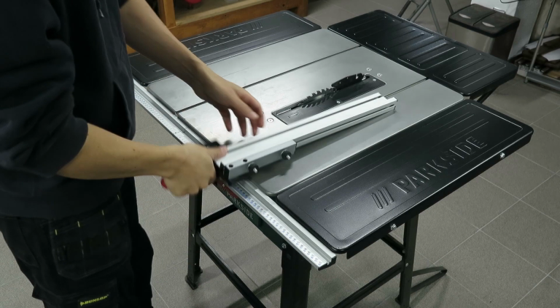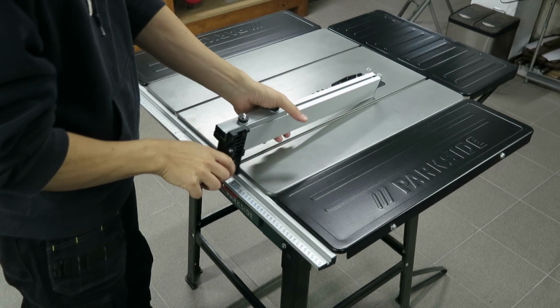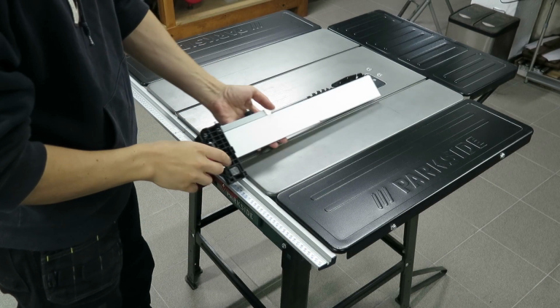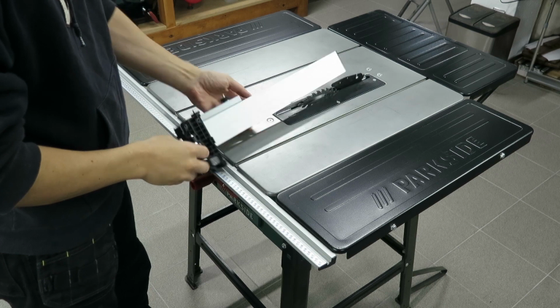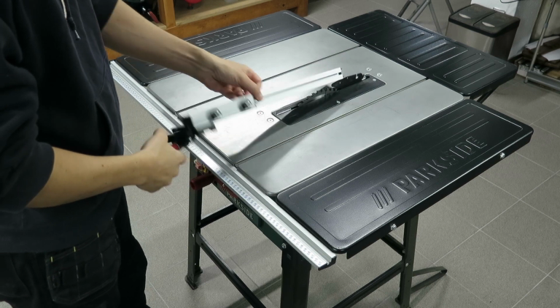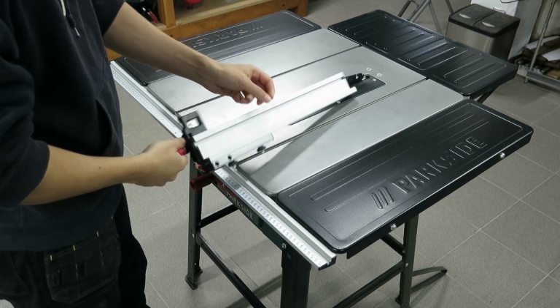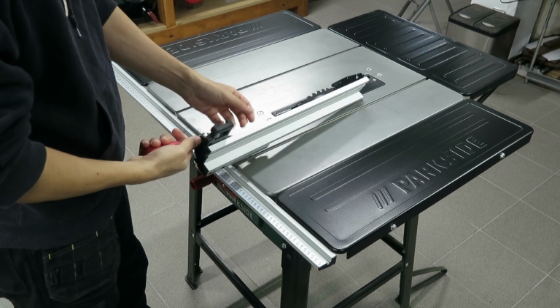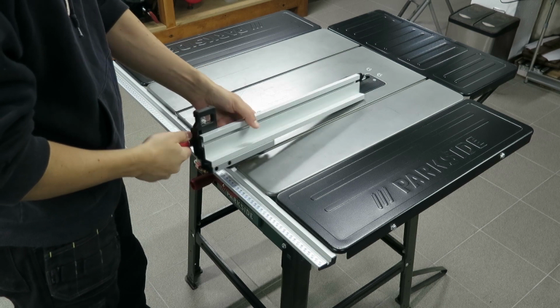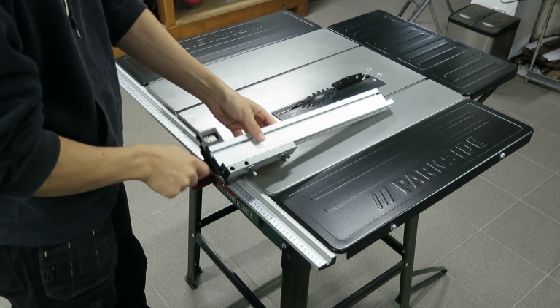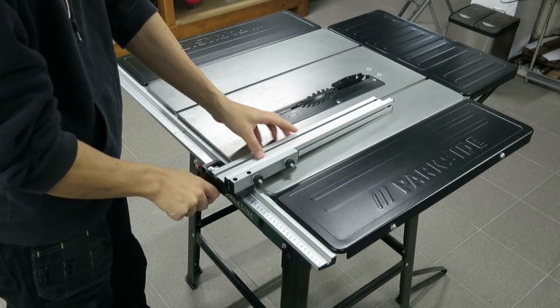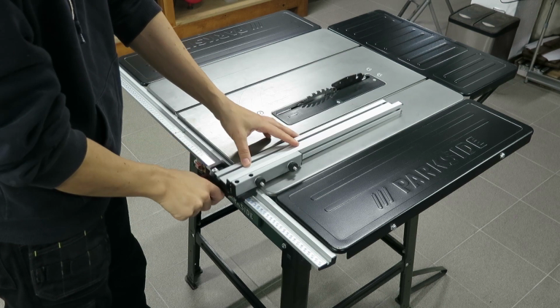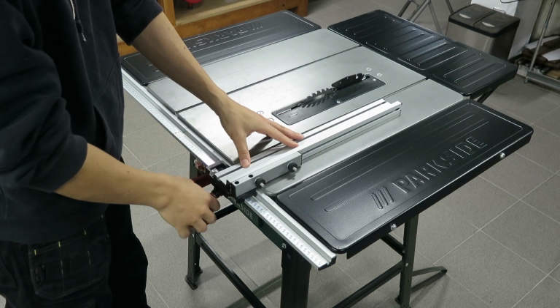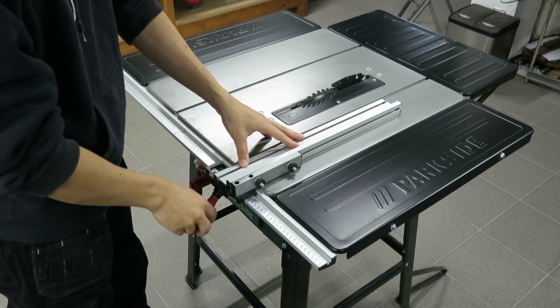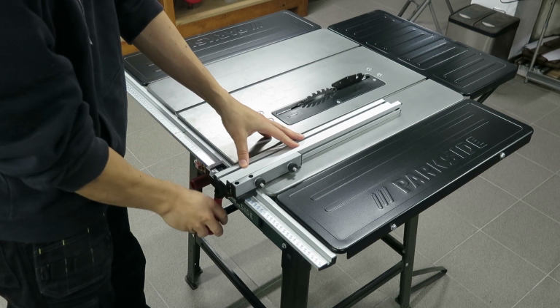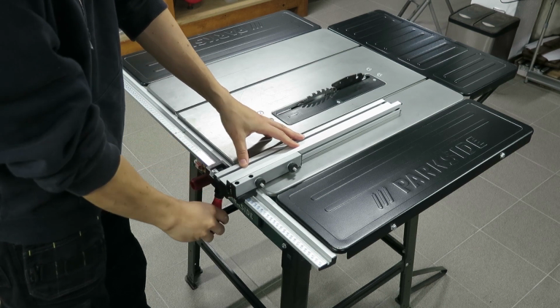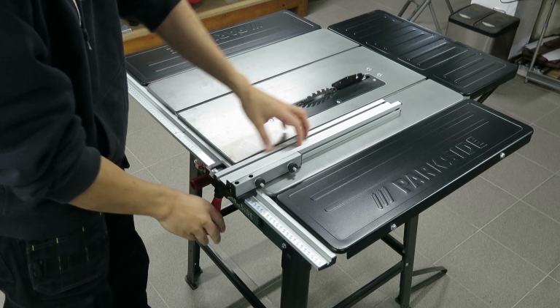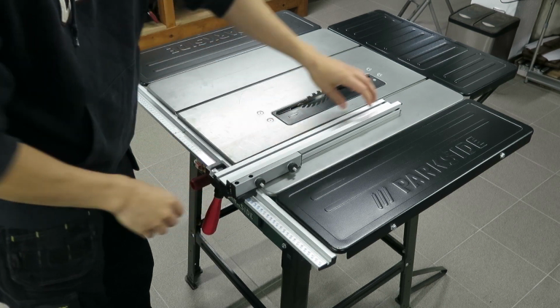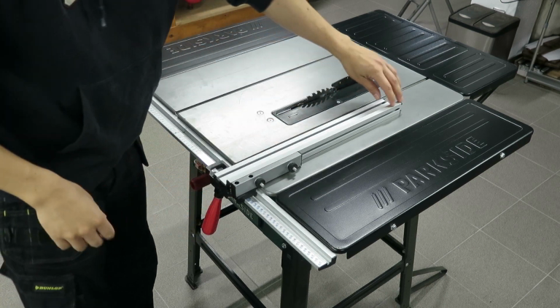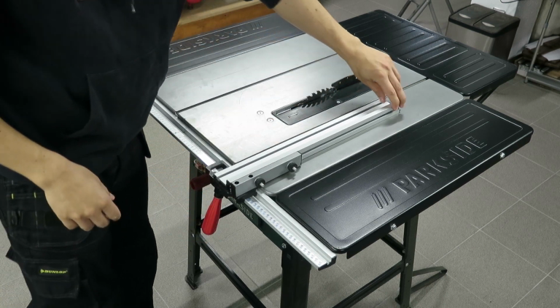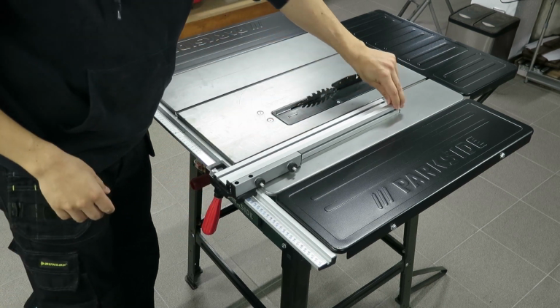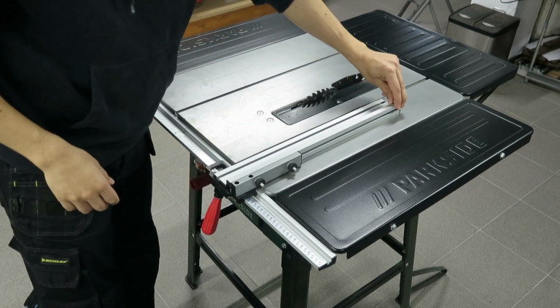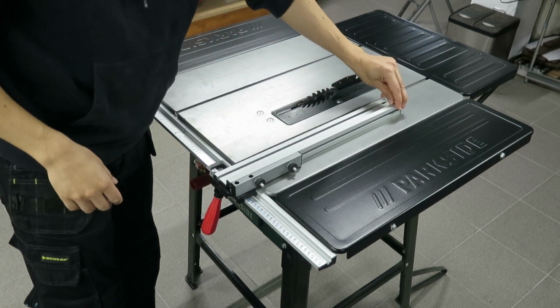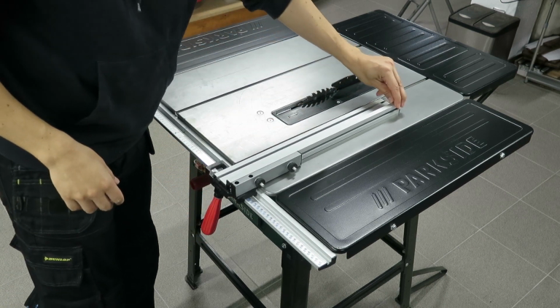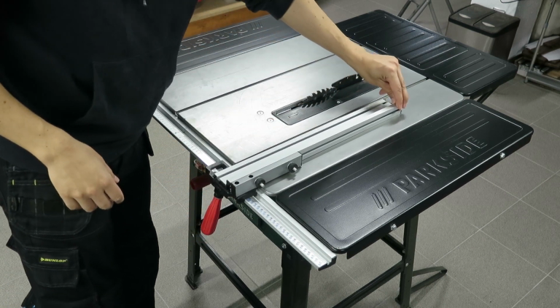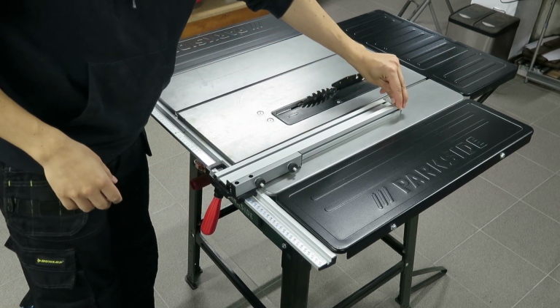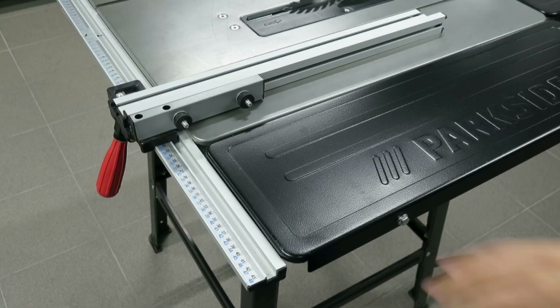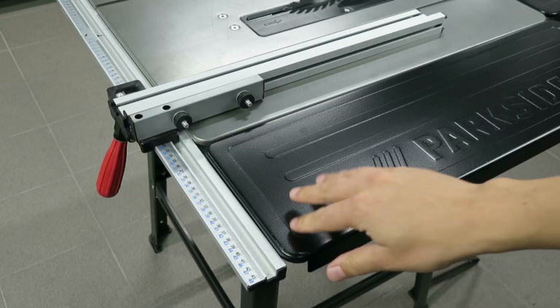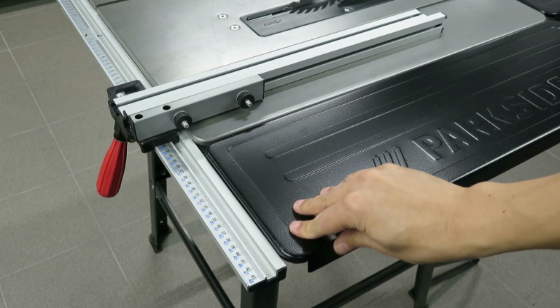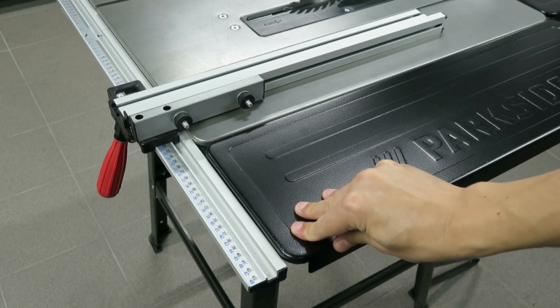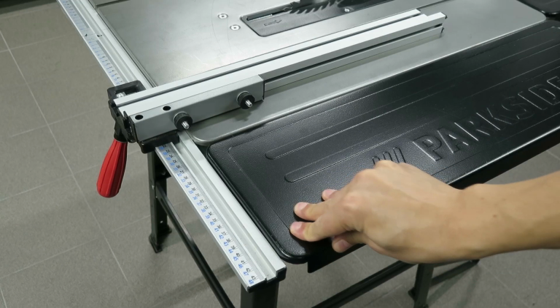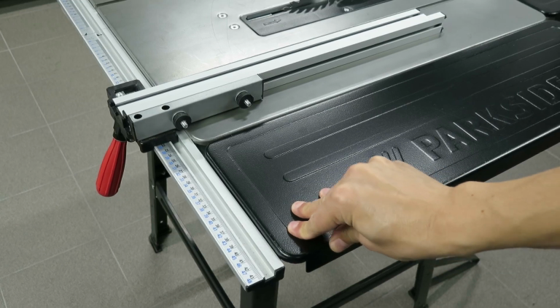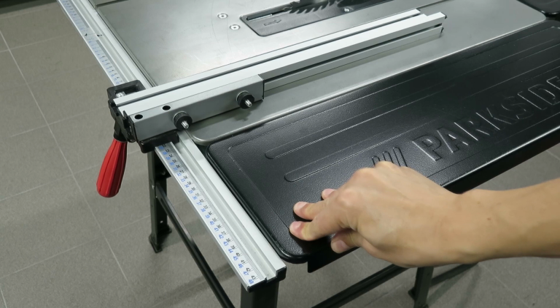This is the table saw I had and as you can see it's small, unstable and the fence is really wobbly.